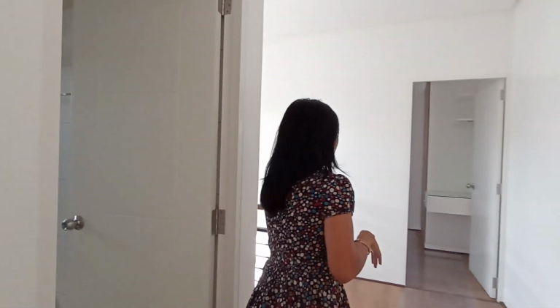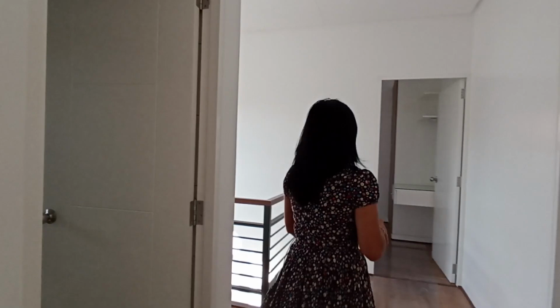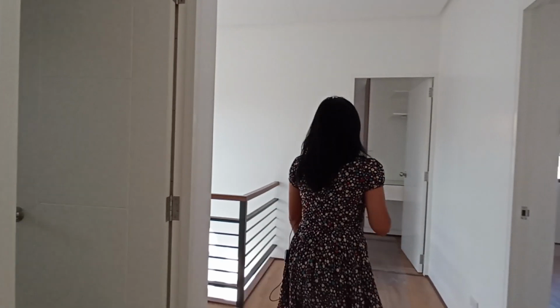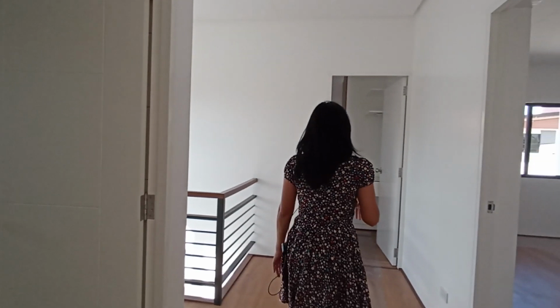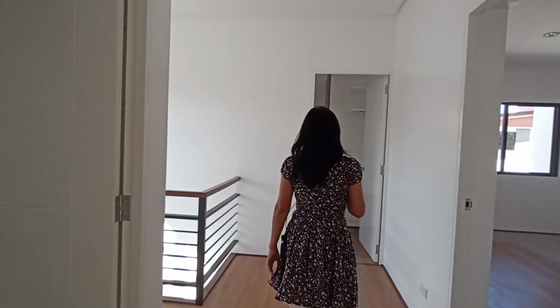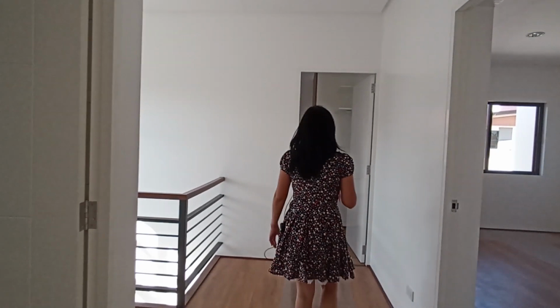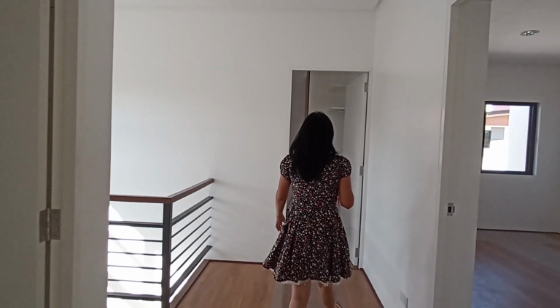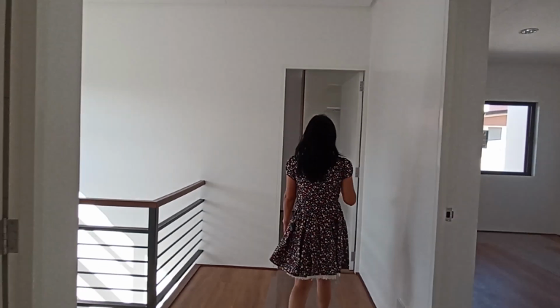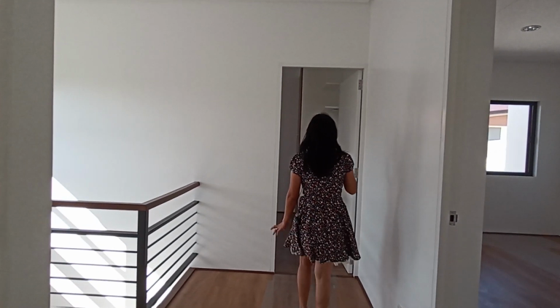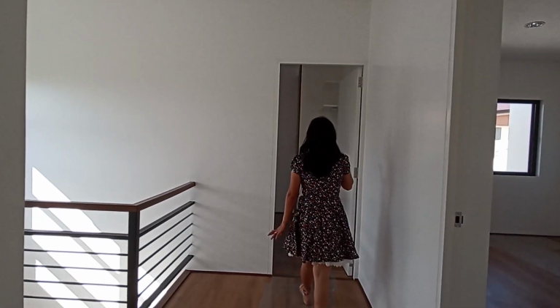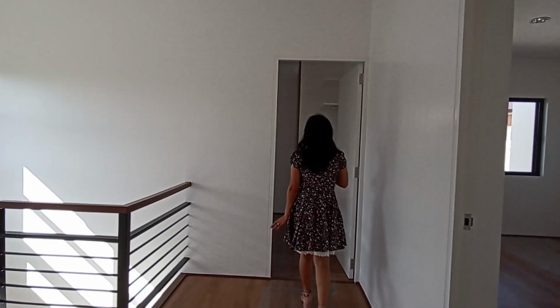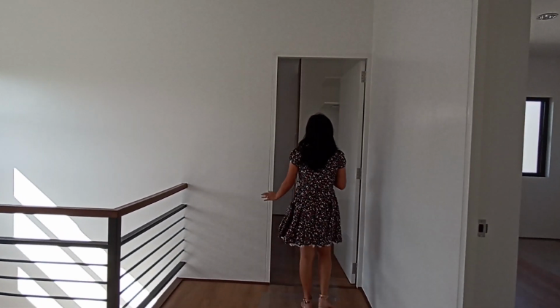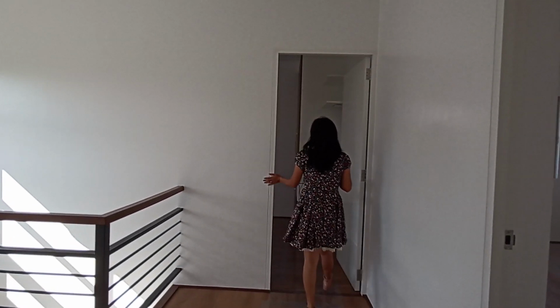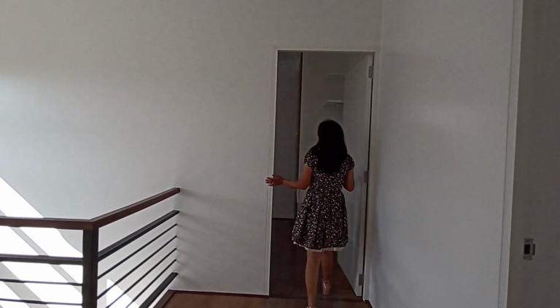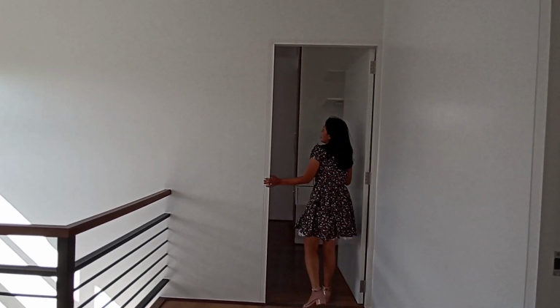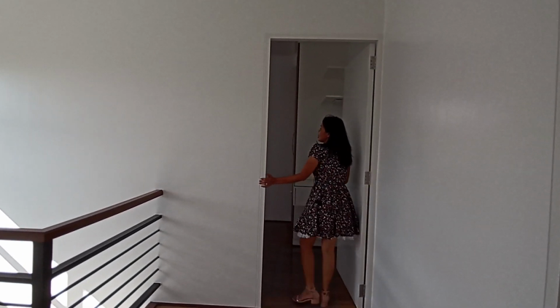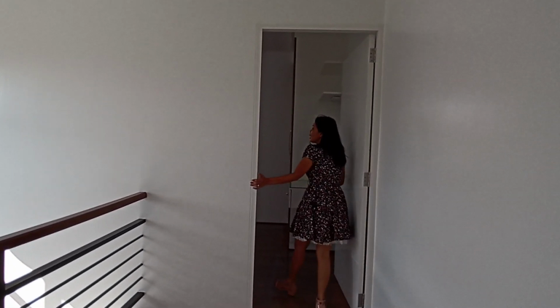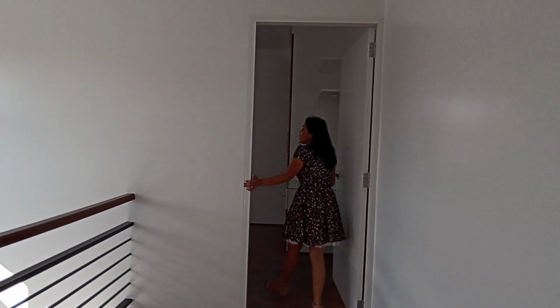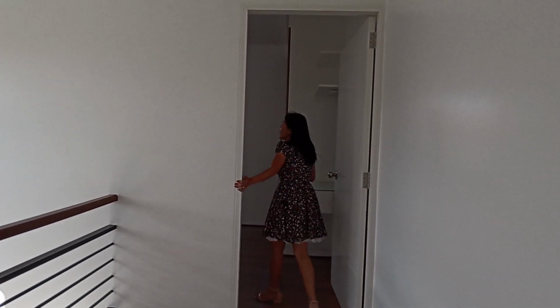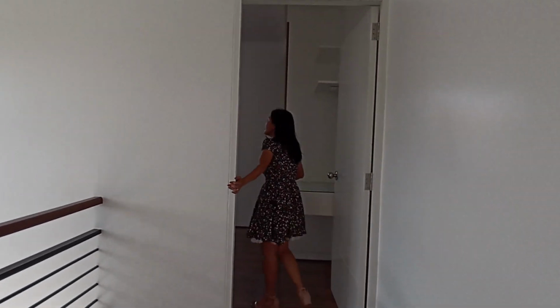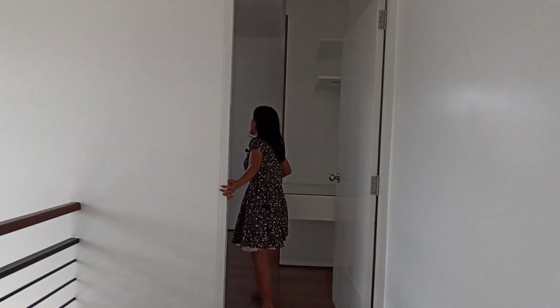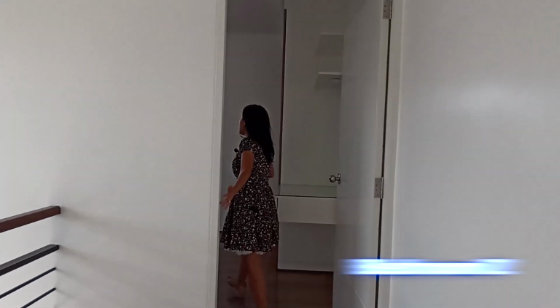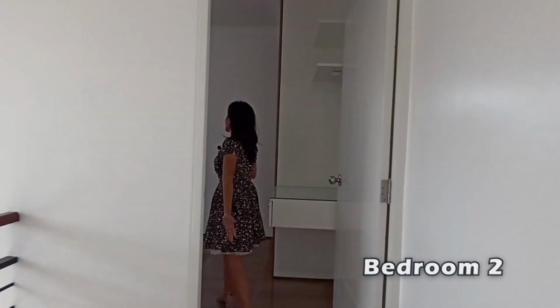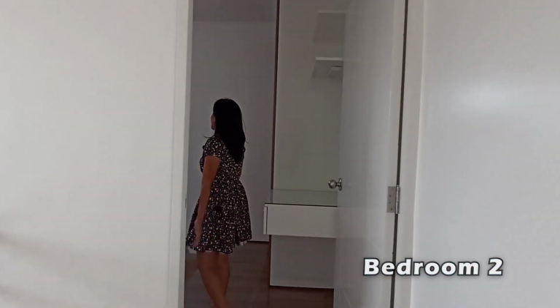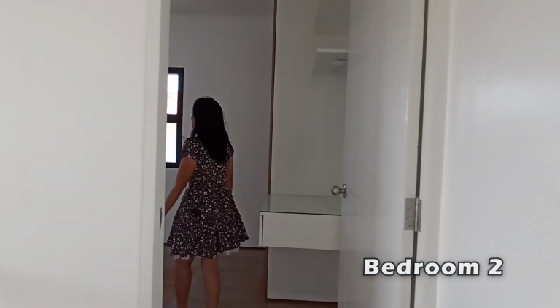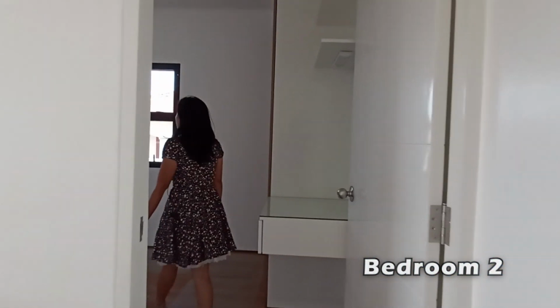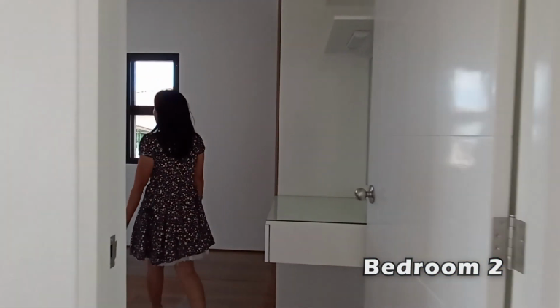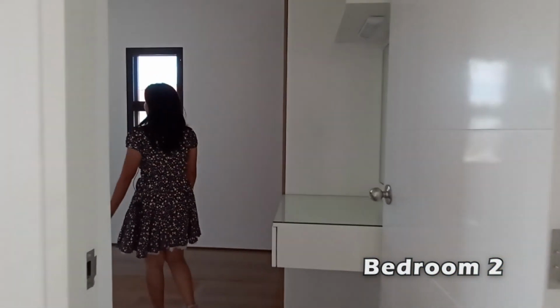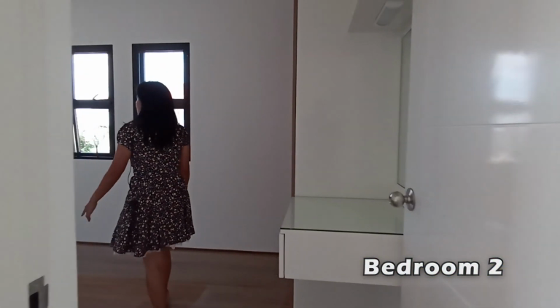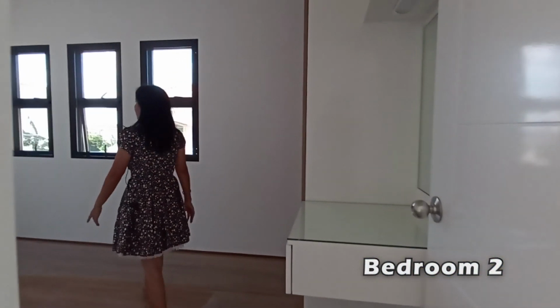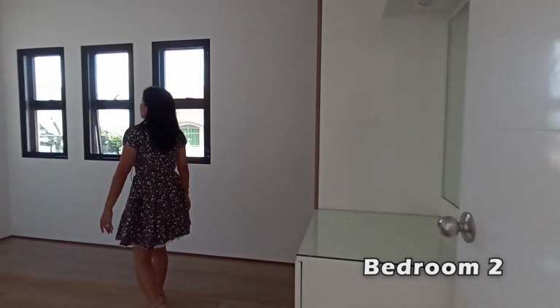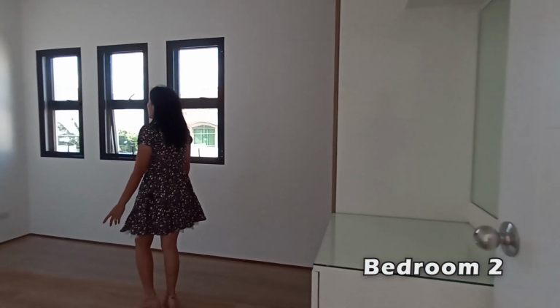Let's go to the second bedroom. It is across from the first bedroom — same layout.